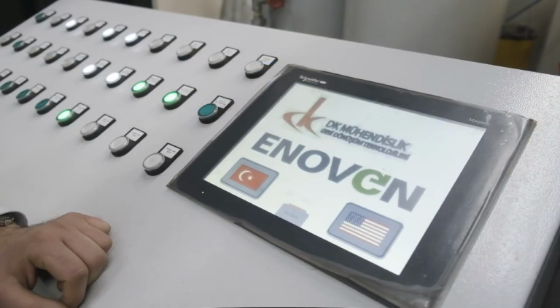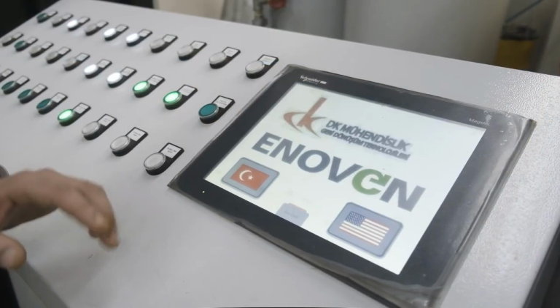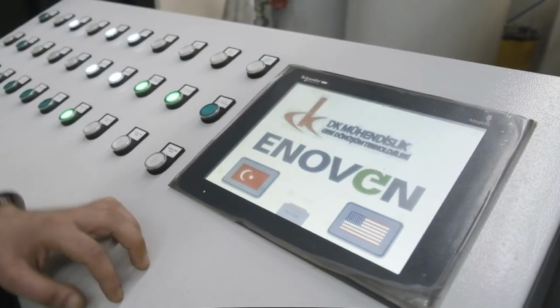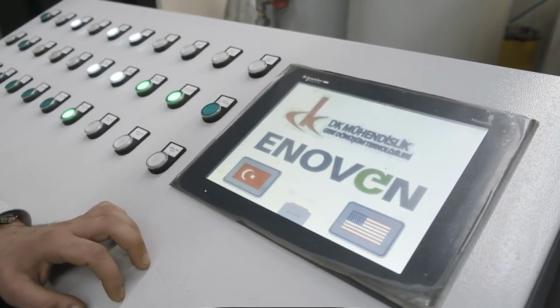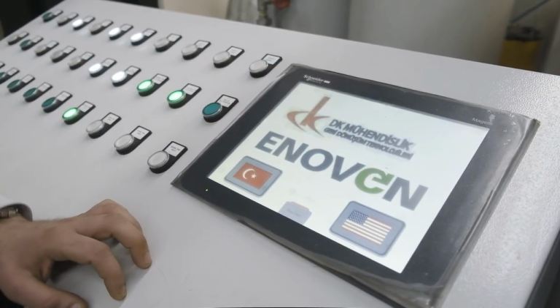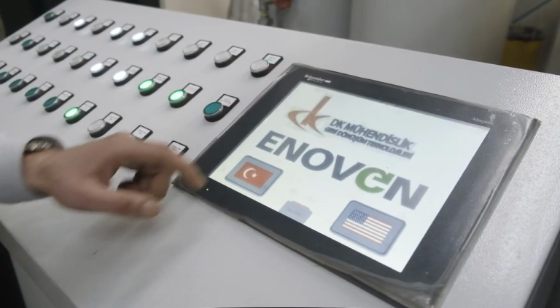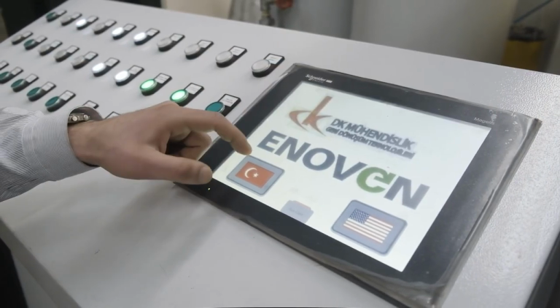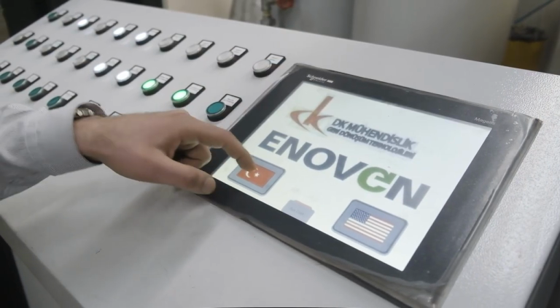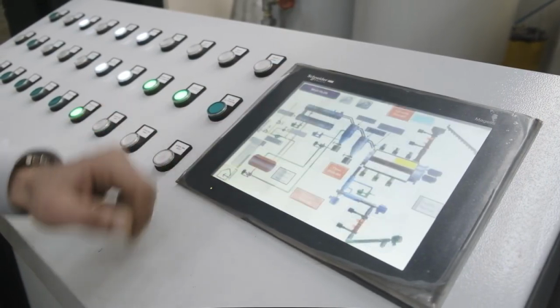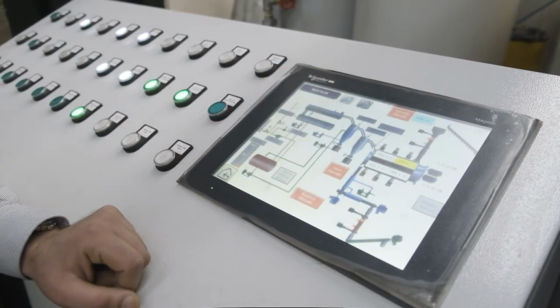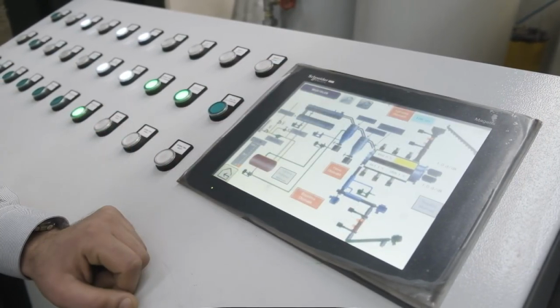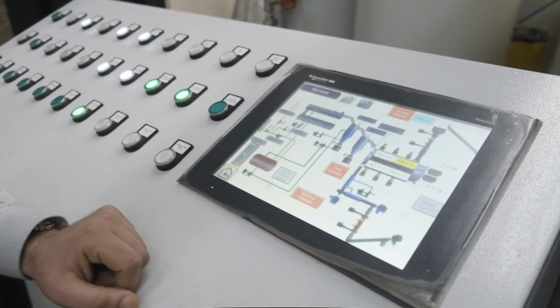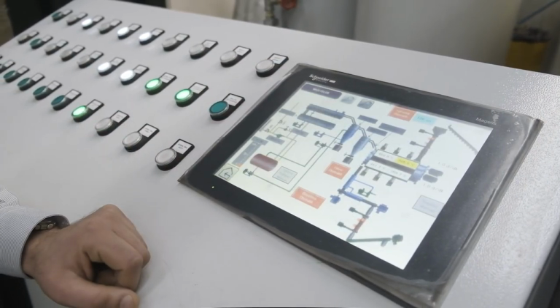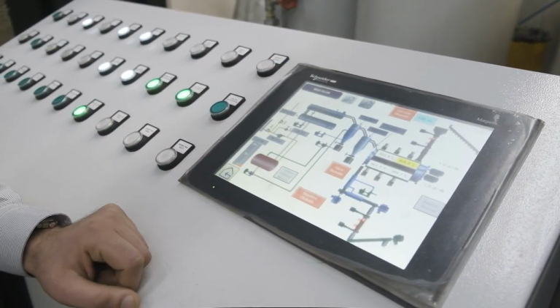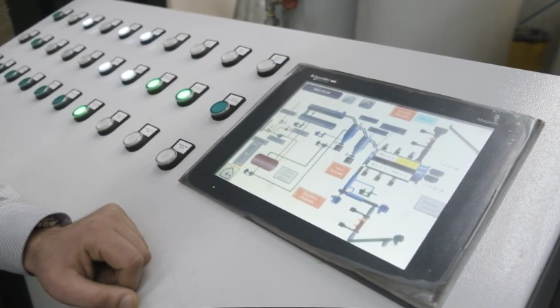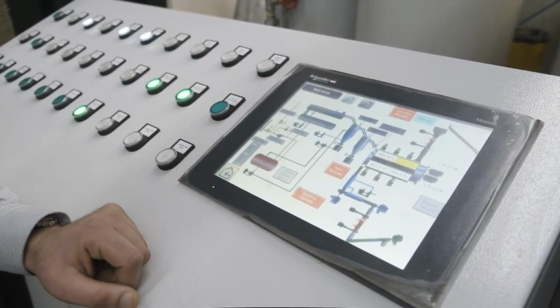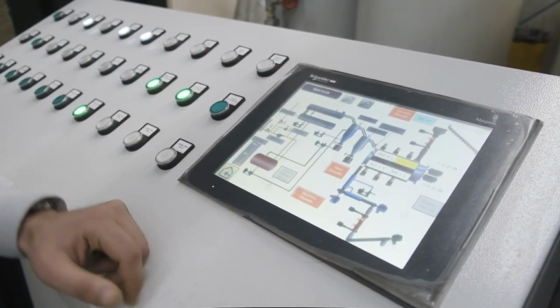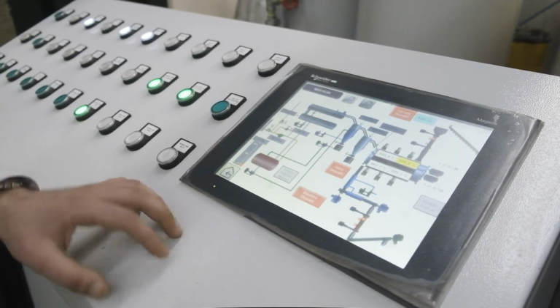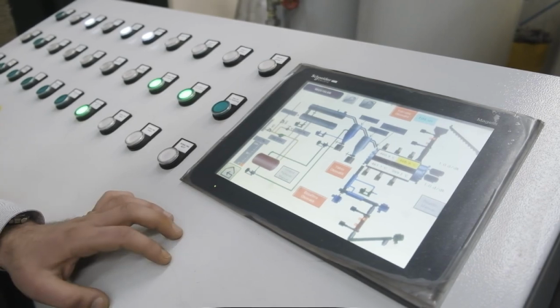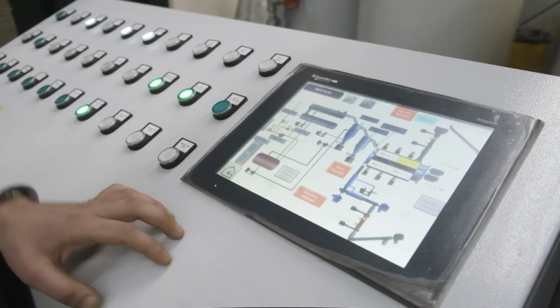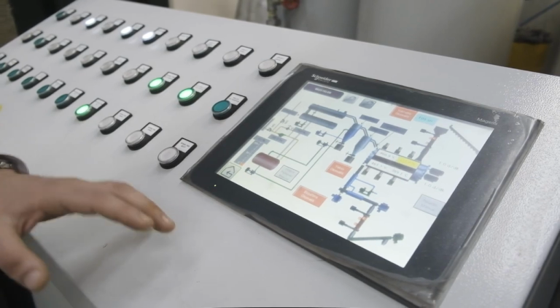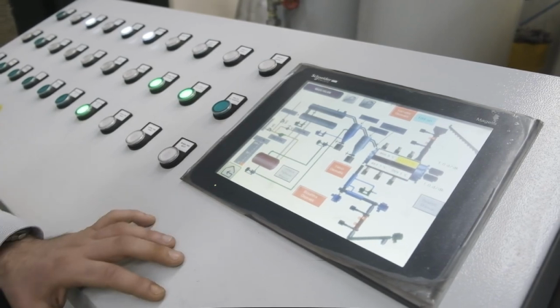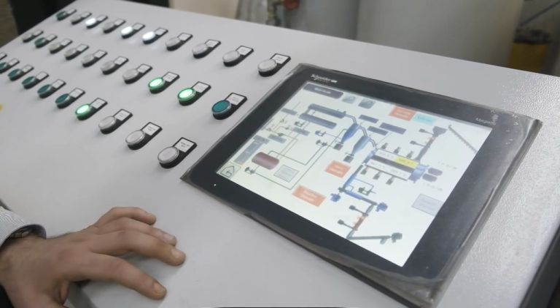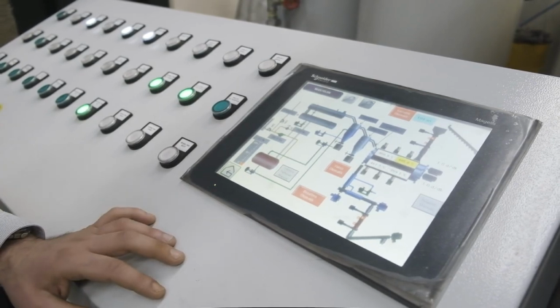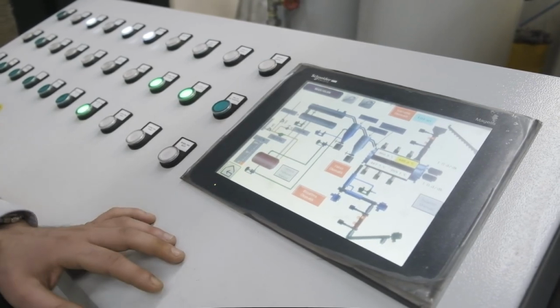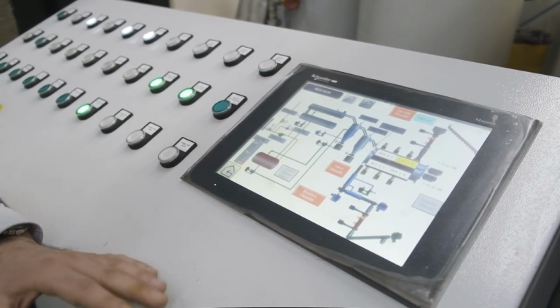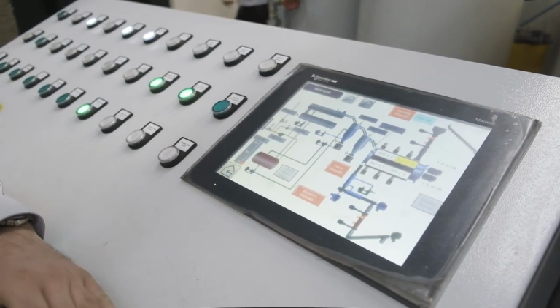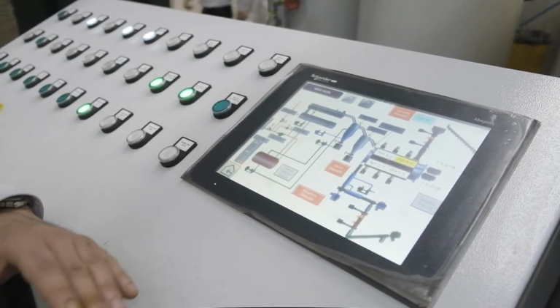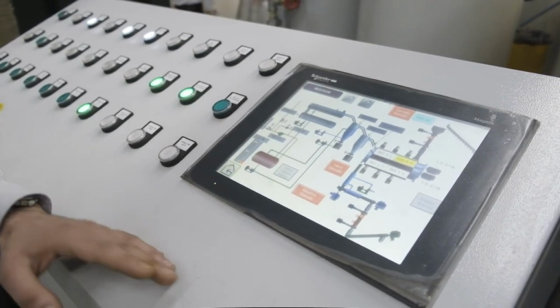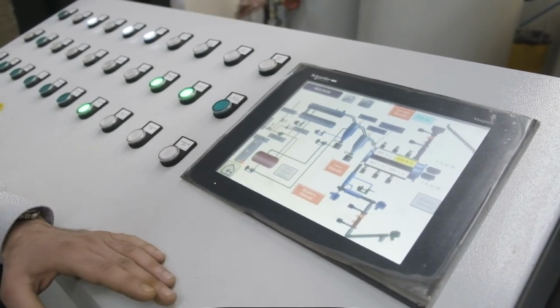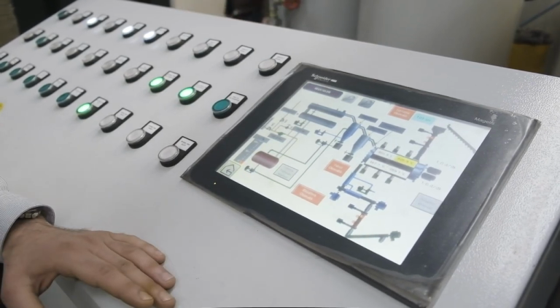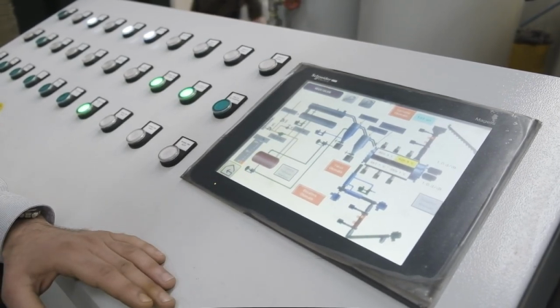This is the PLC controller. You may see every detail of the system — it is completely automatic.